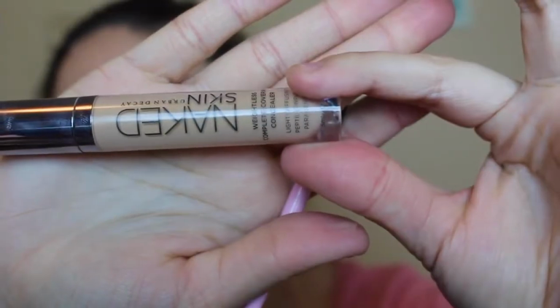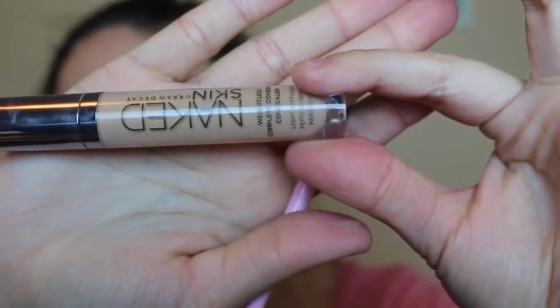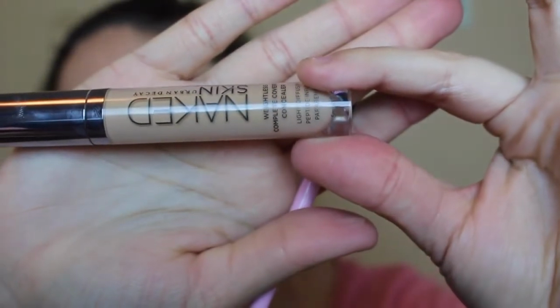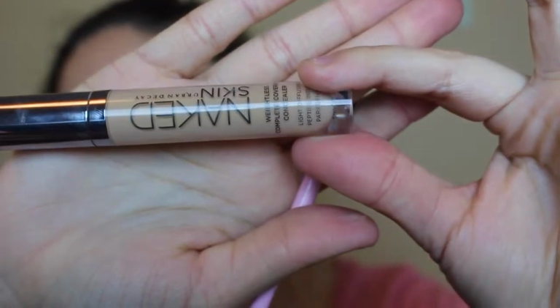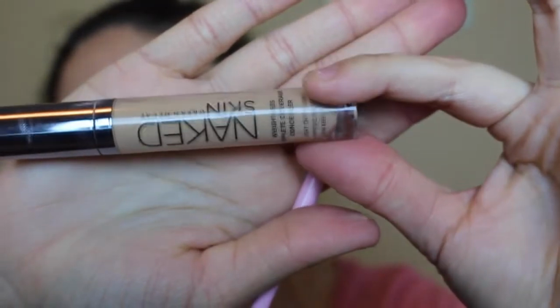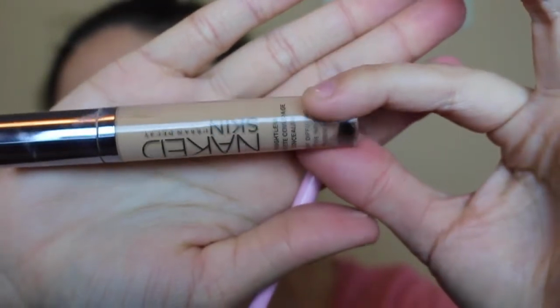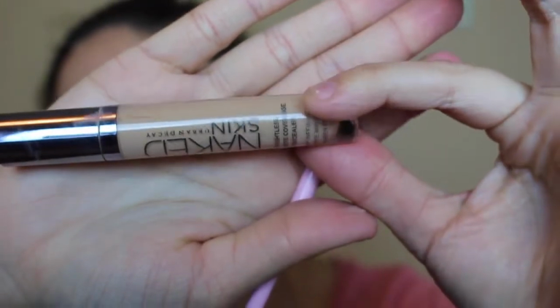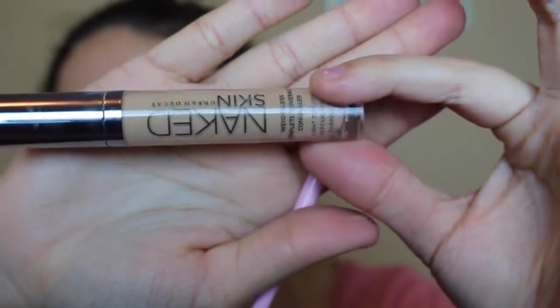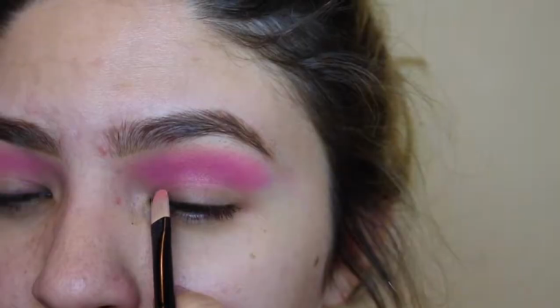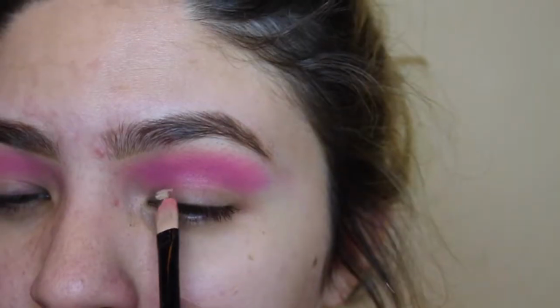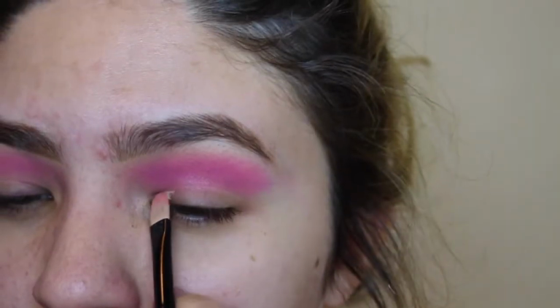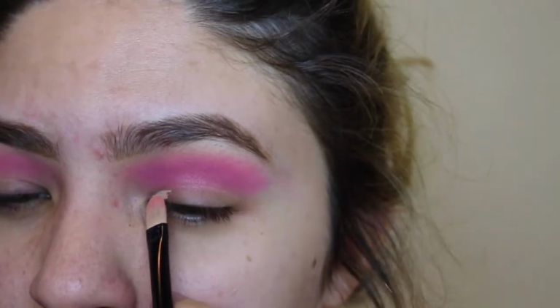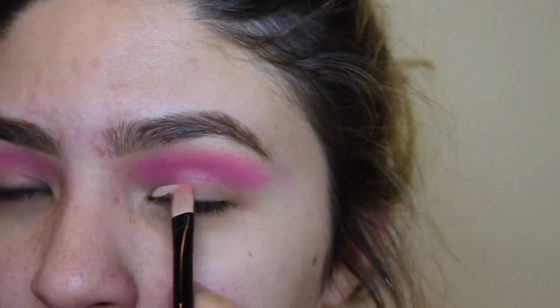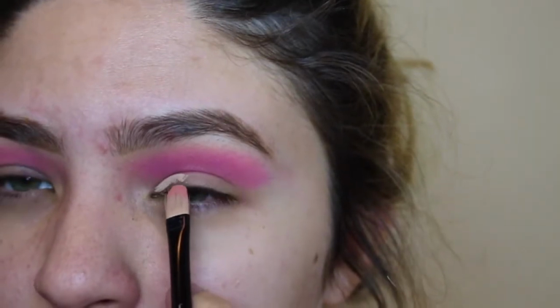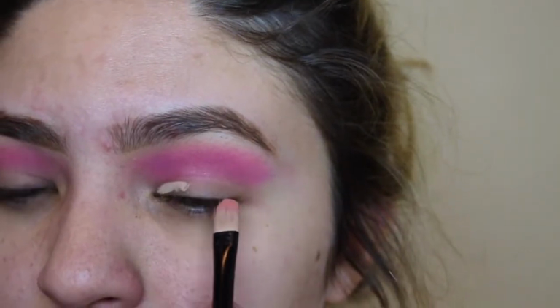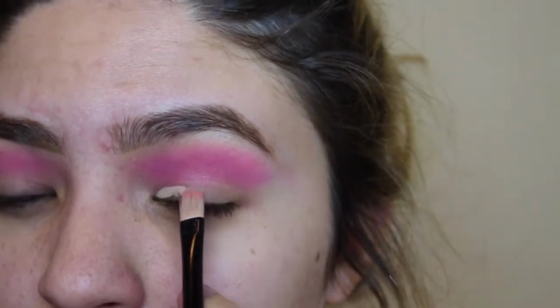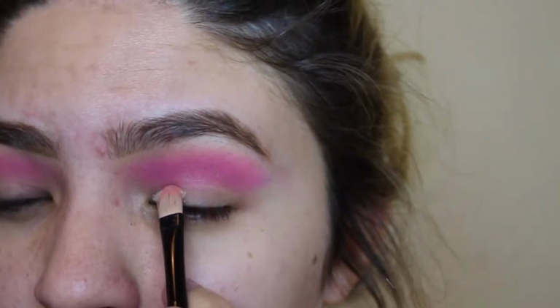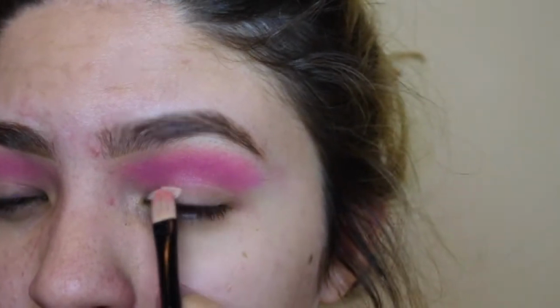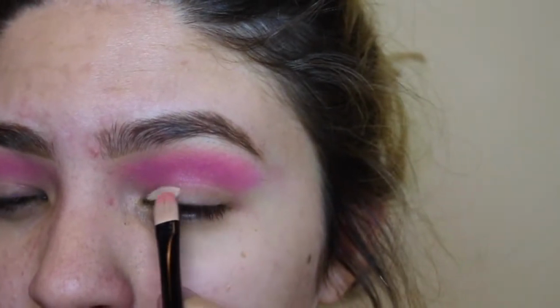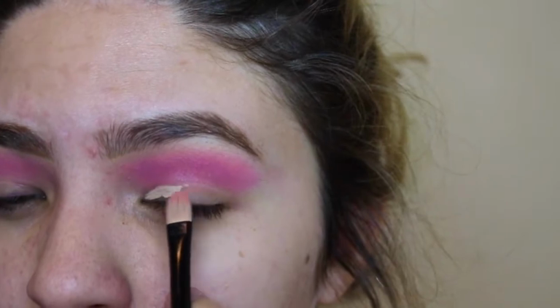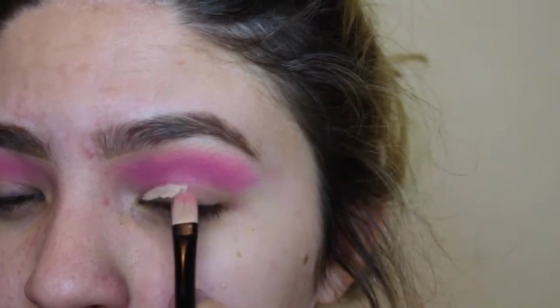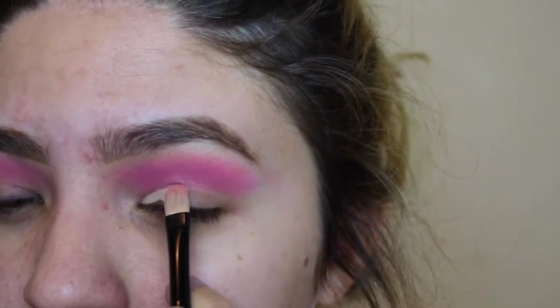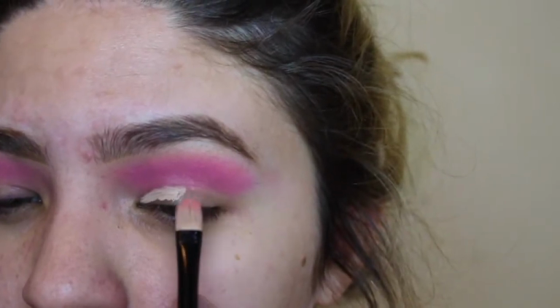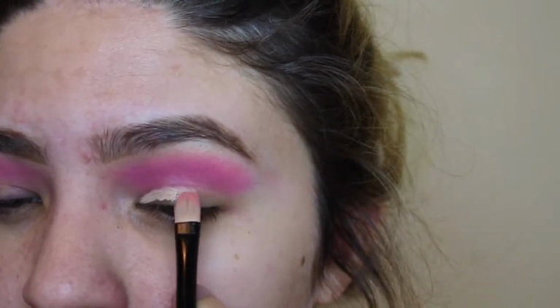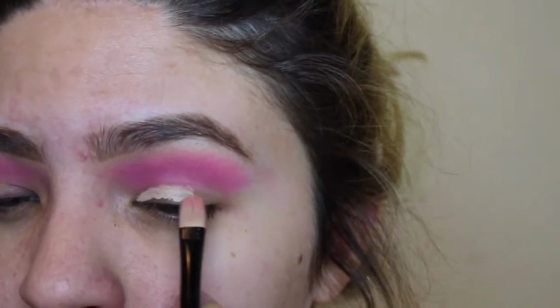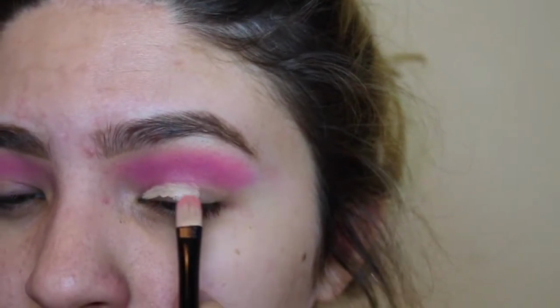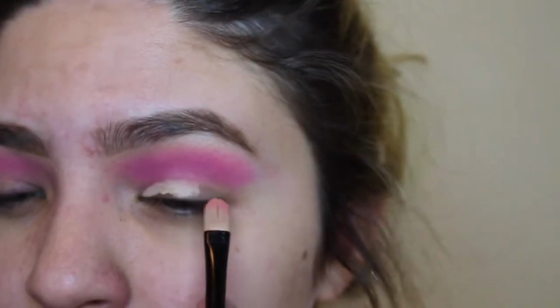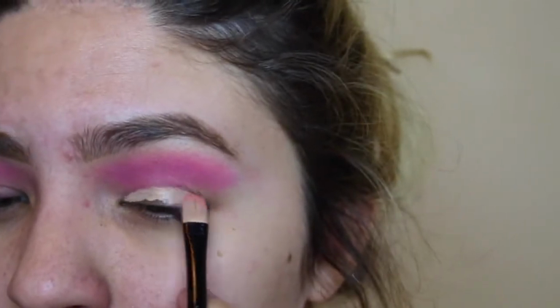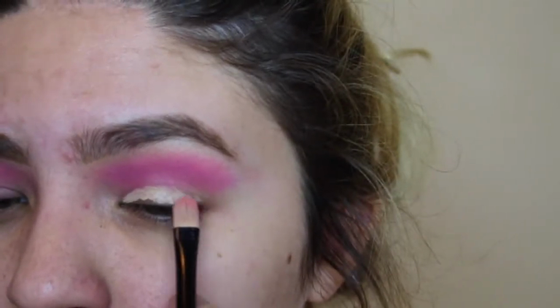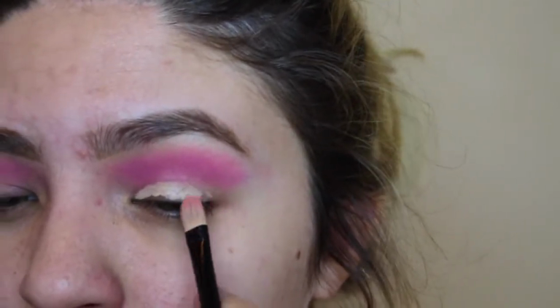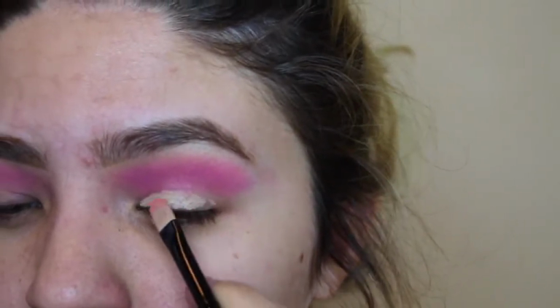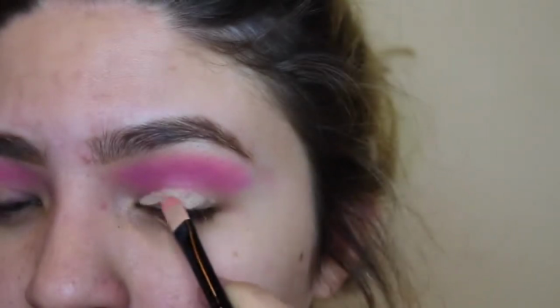Now I'm going to be using my concealer Naked Skin in the shade medium to light. All I'm going to be doing with my concealer is making a cut crease.